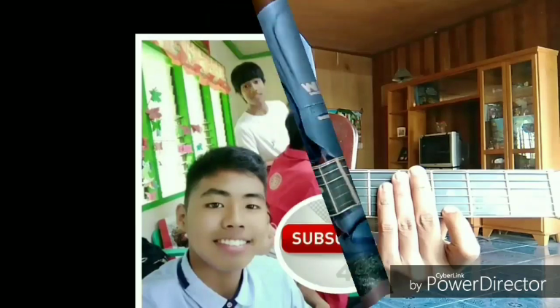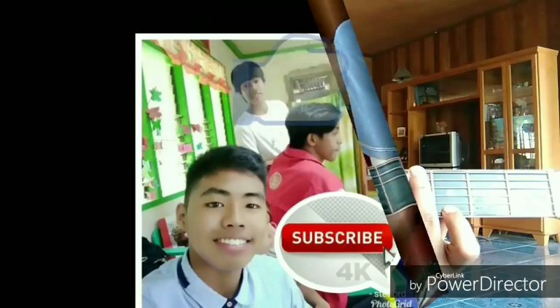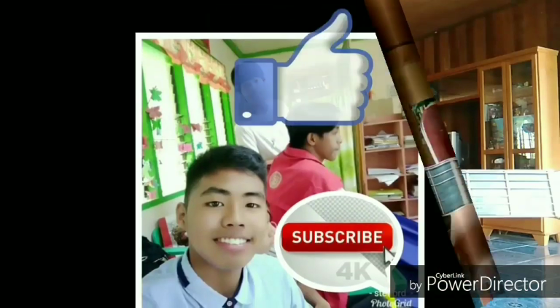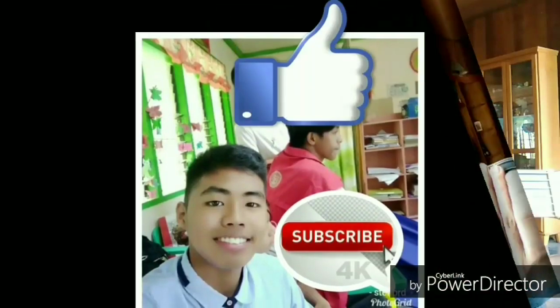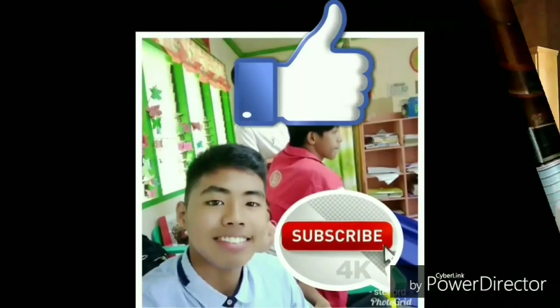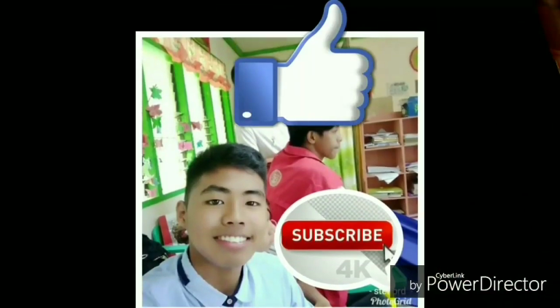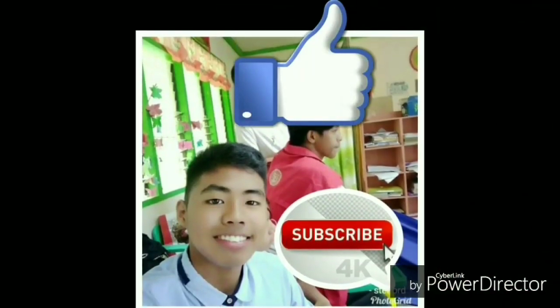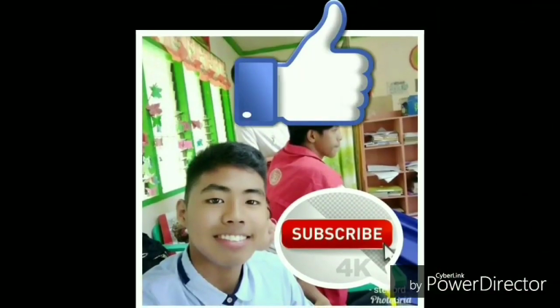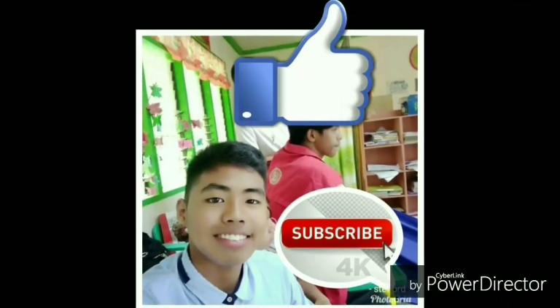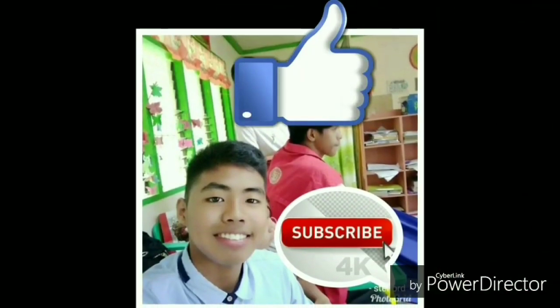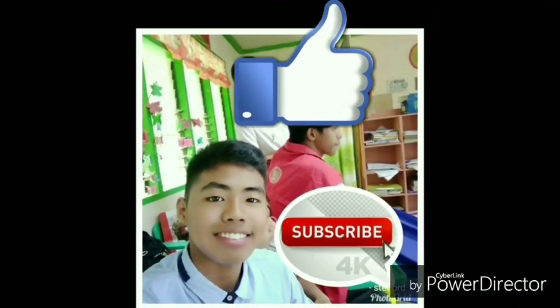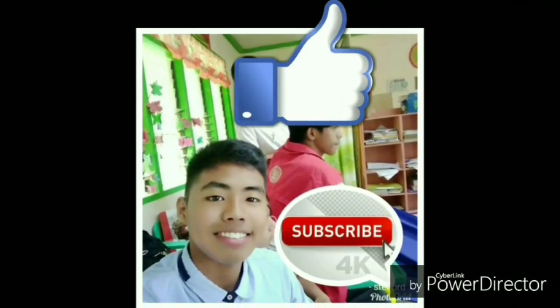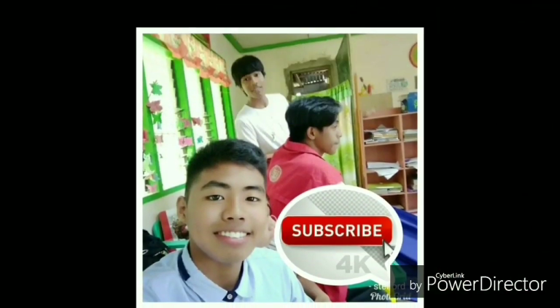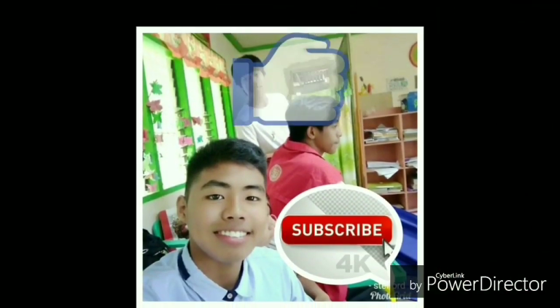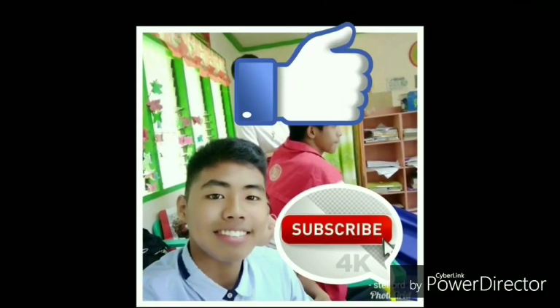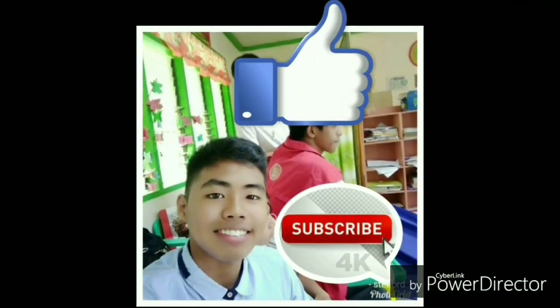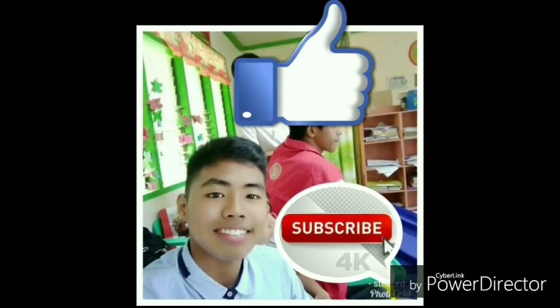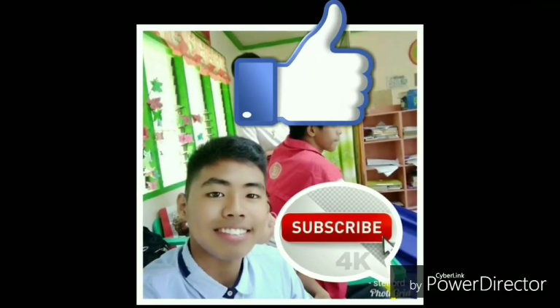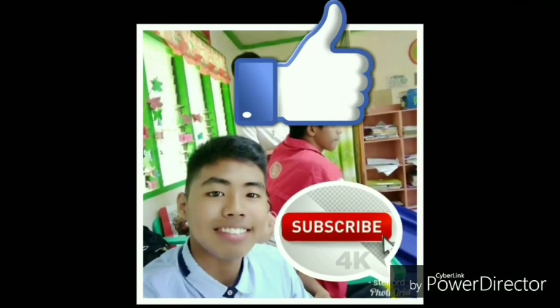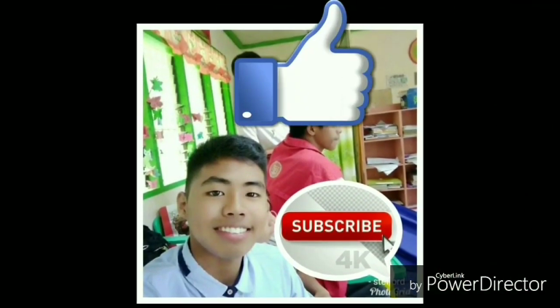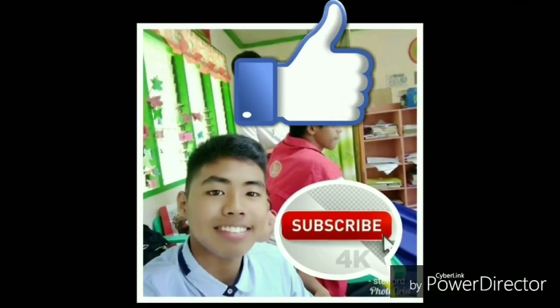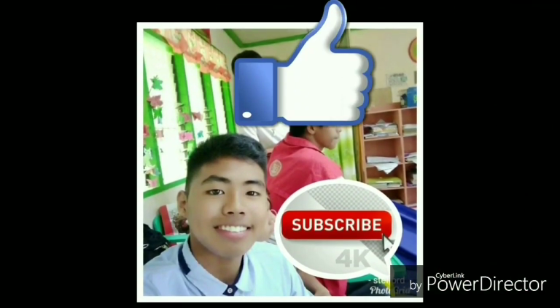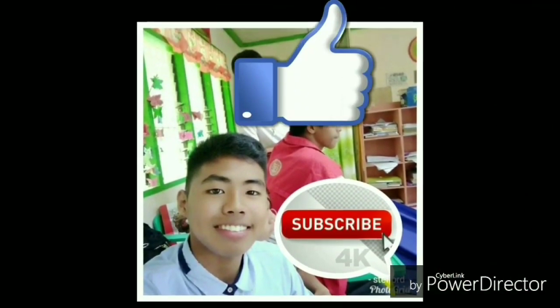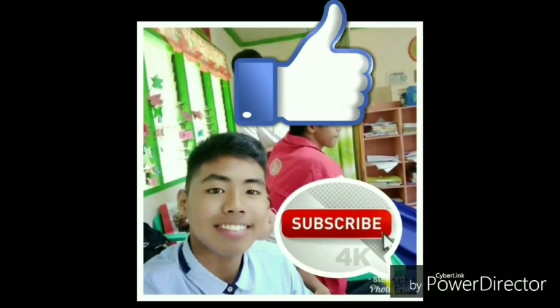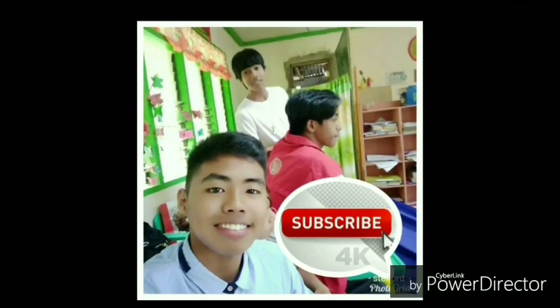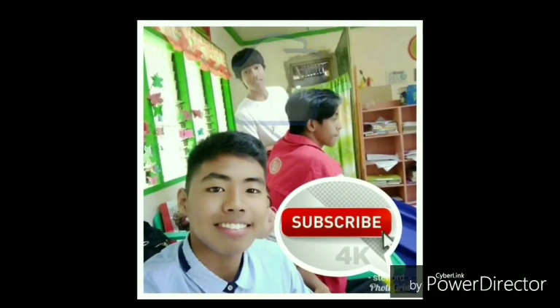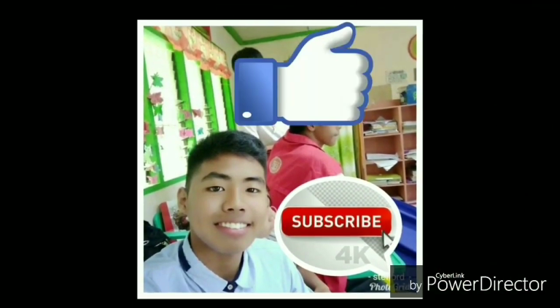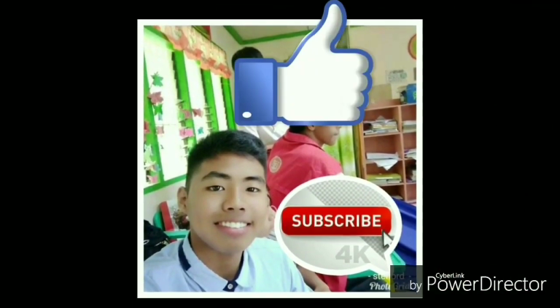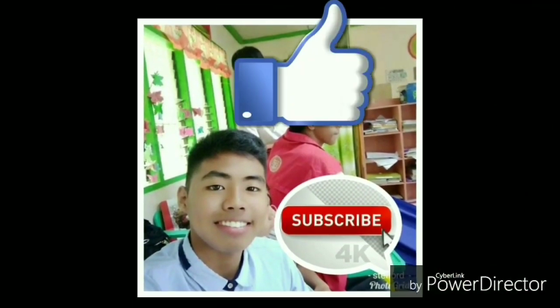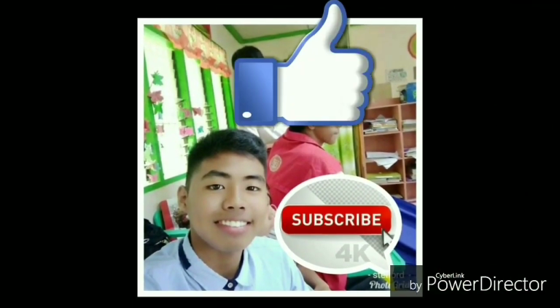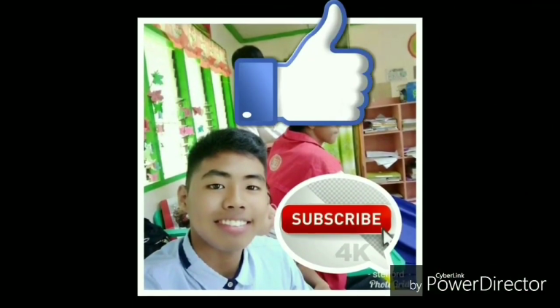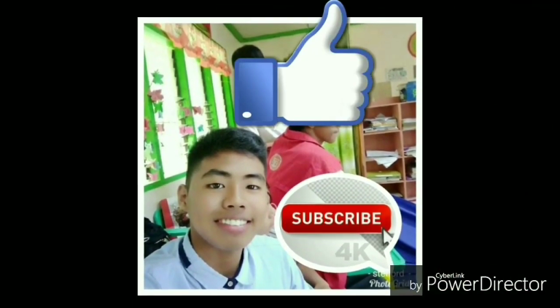Welcome to my channel. Today I'm going to teach you how to play a very simple basic fingerstyle that anybody can do.